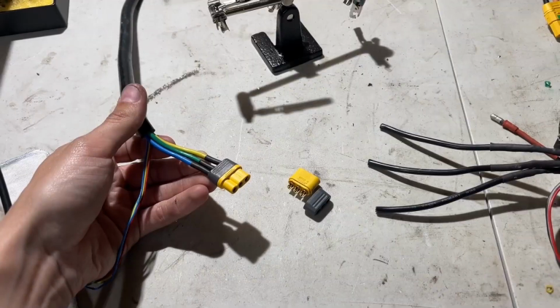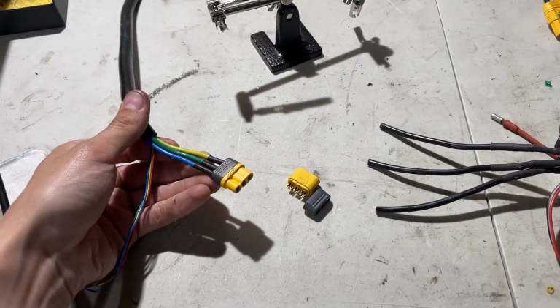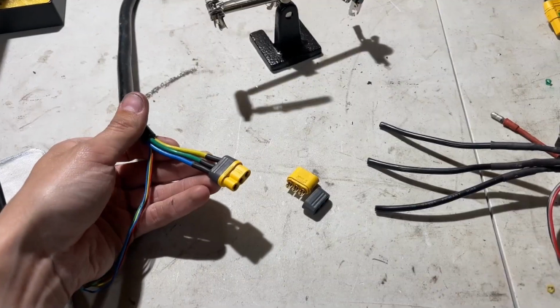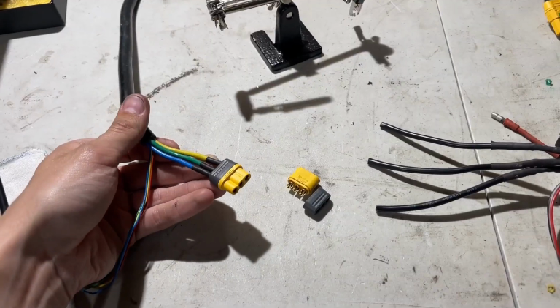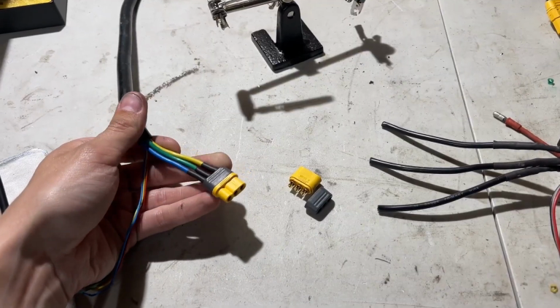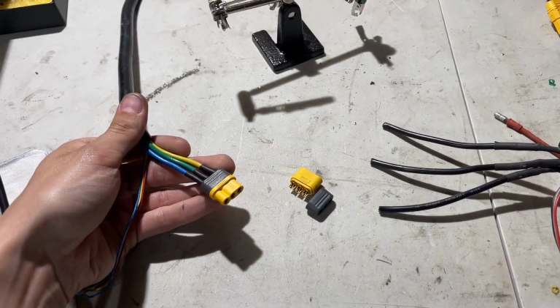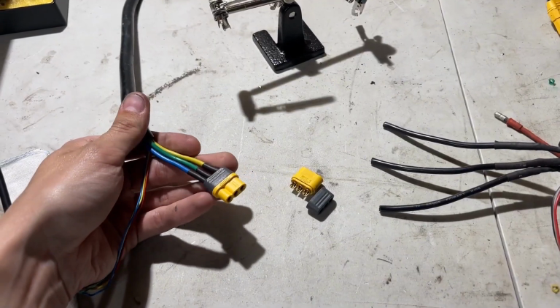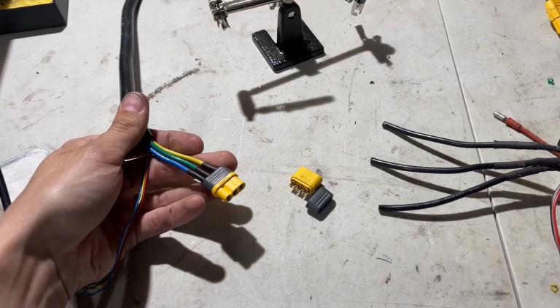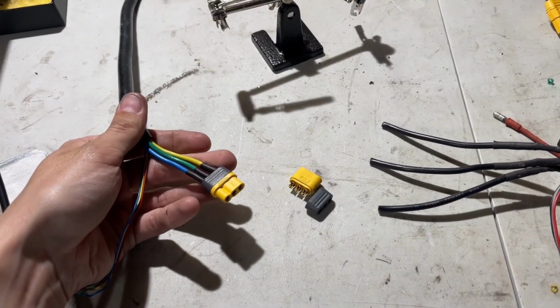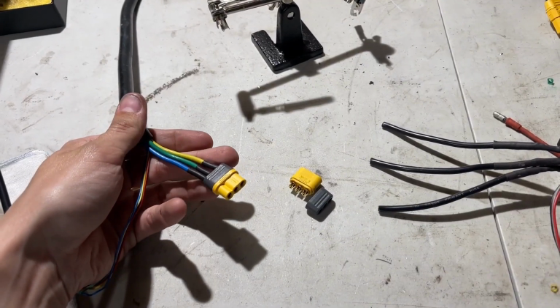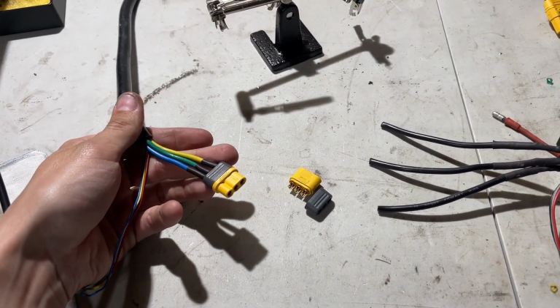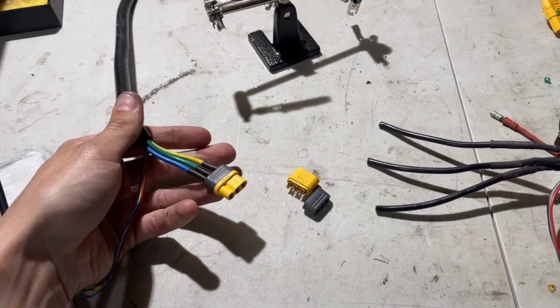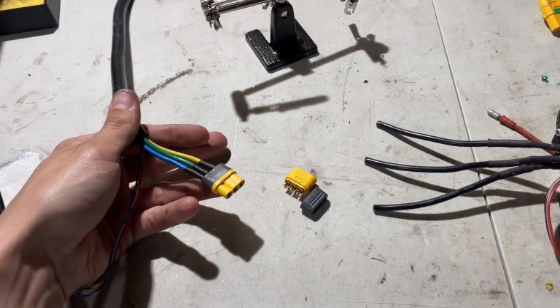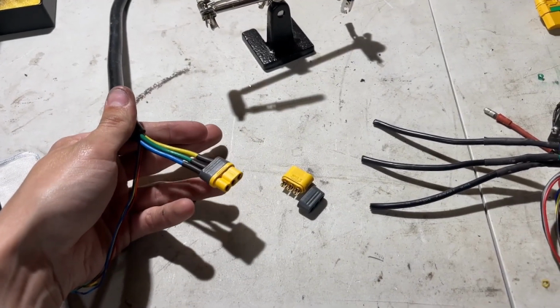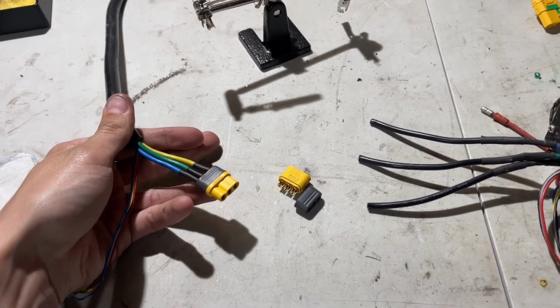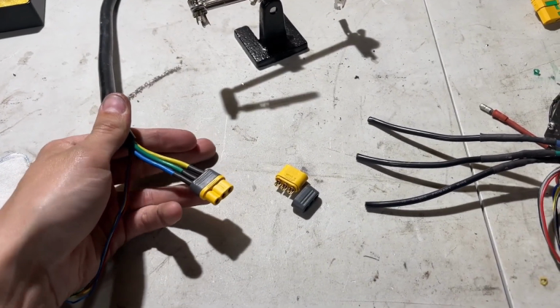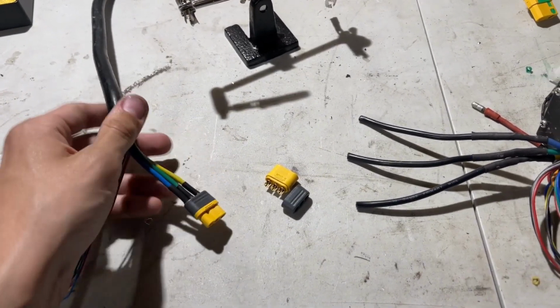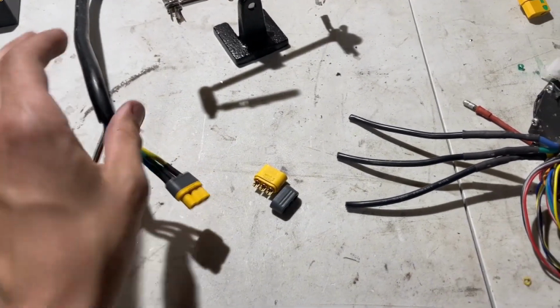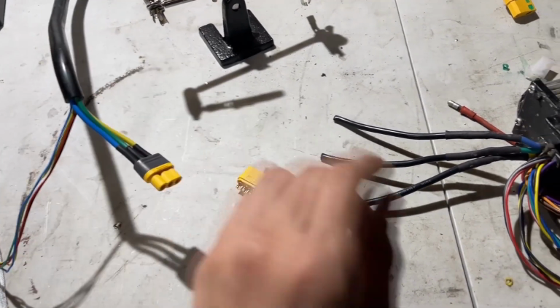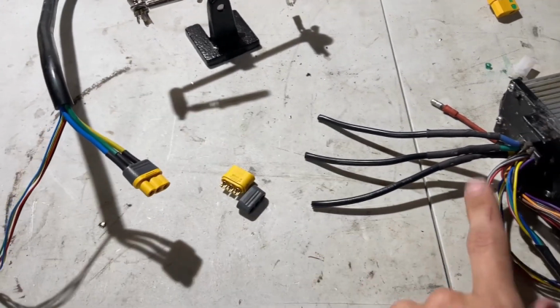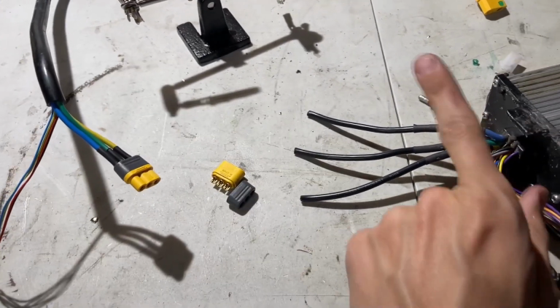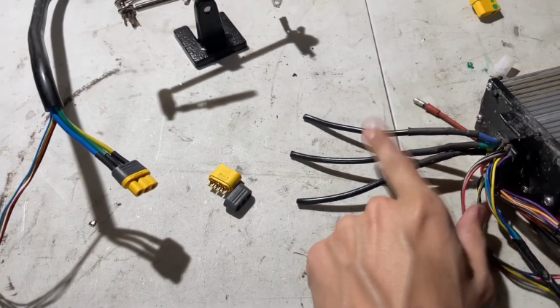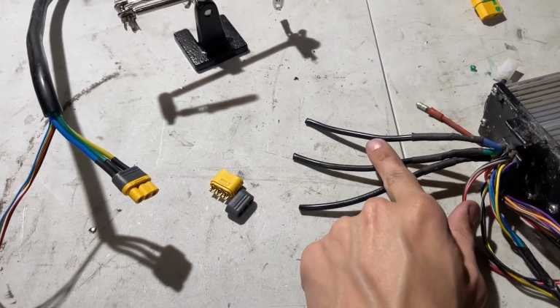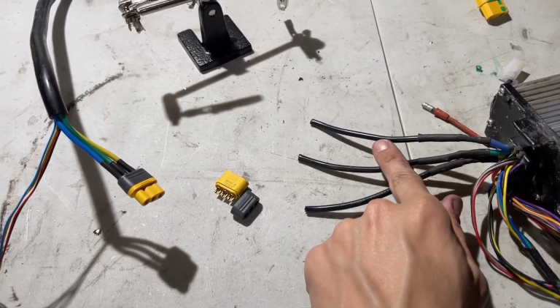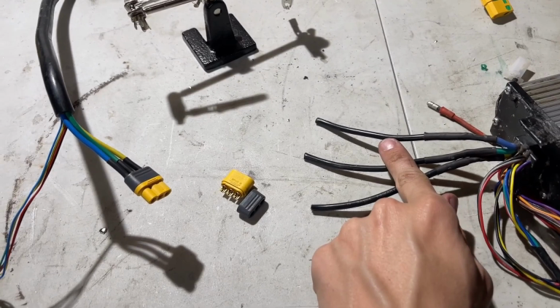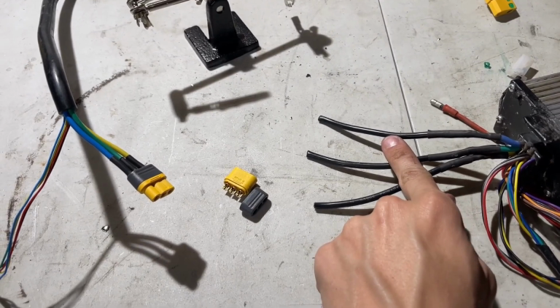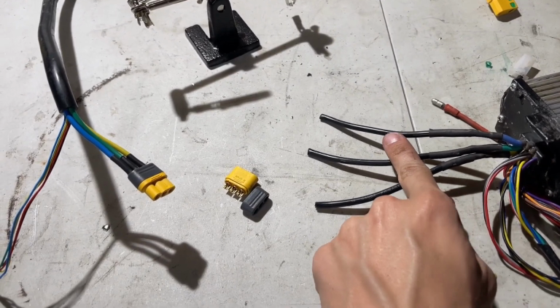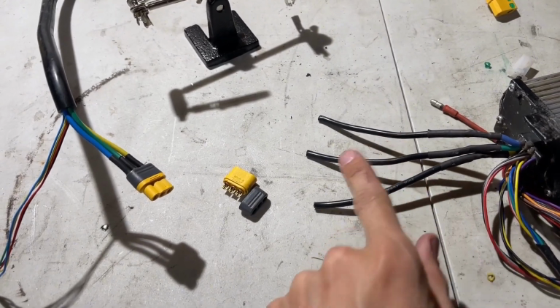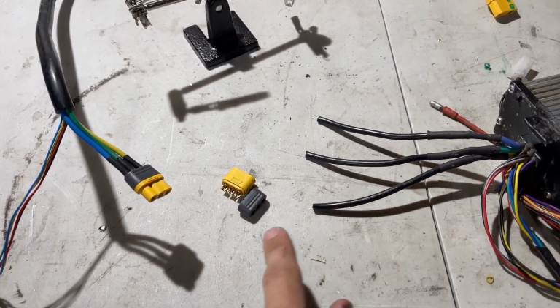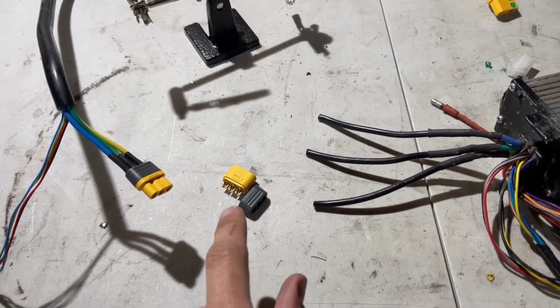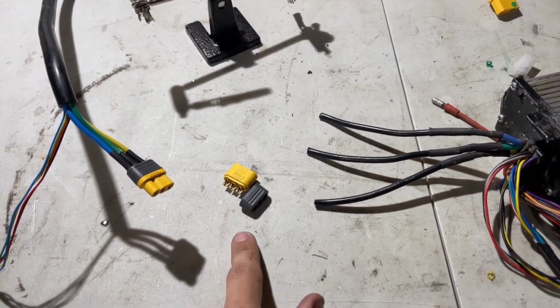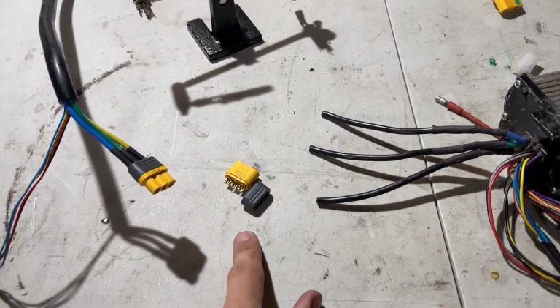We've got the MR60 connector on the motor wires. Now we're going to go over to the controller wires and do the same thing.